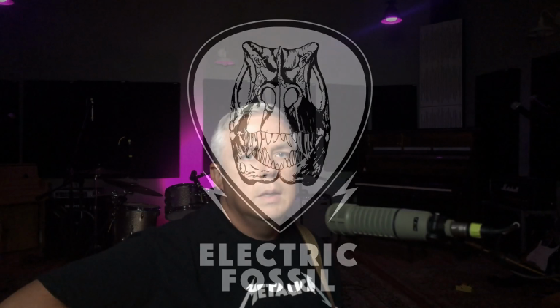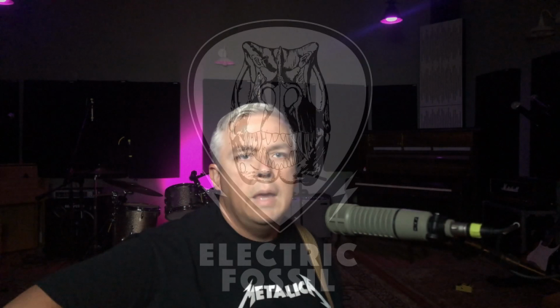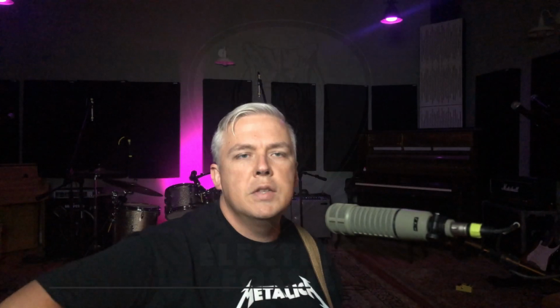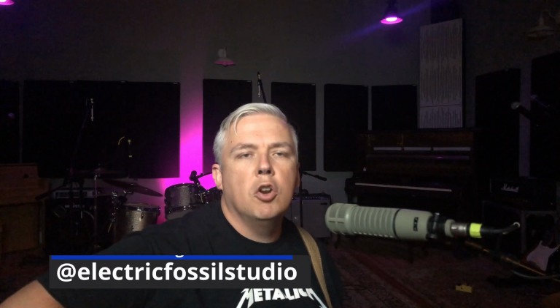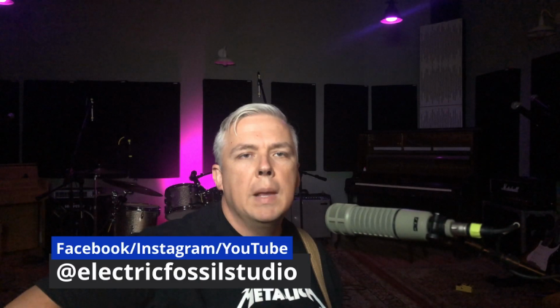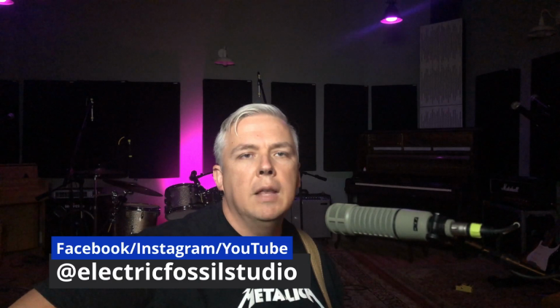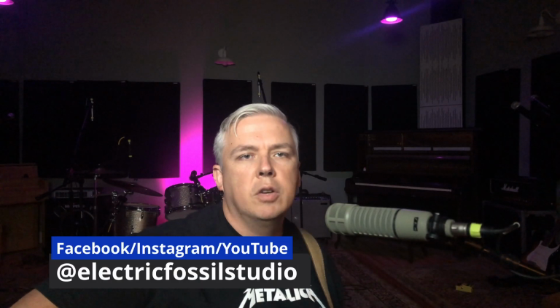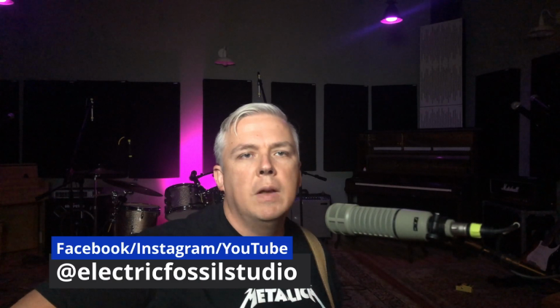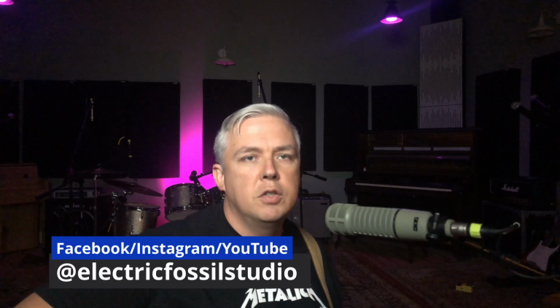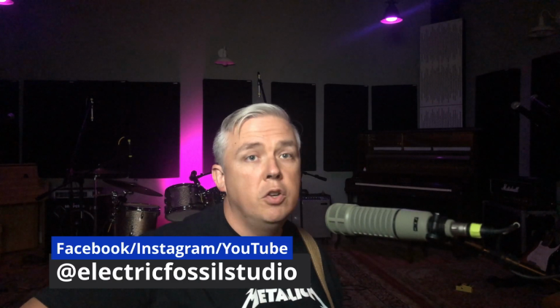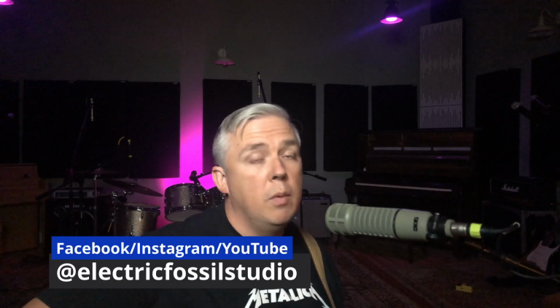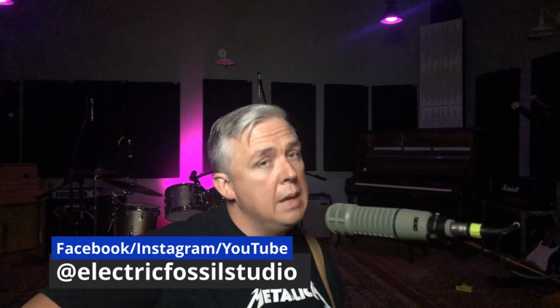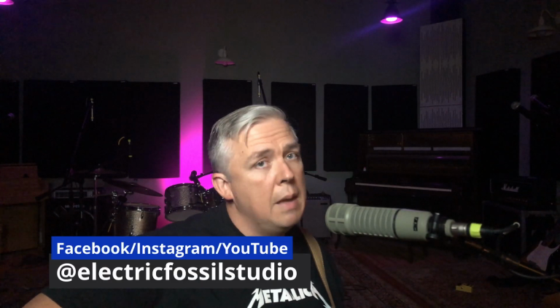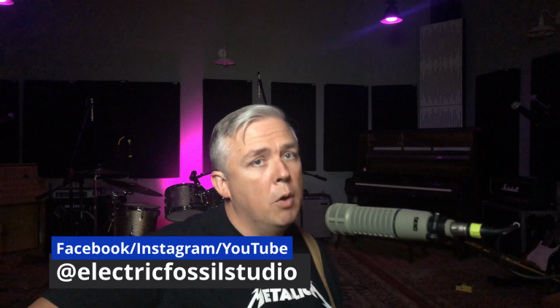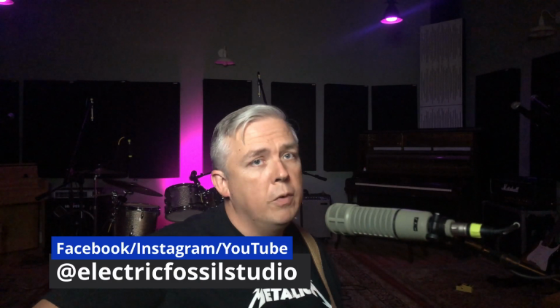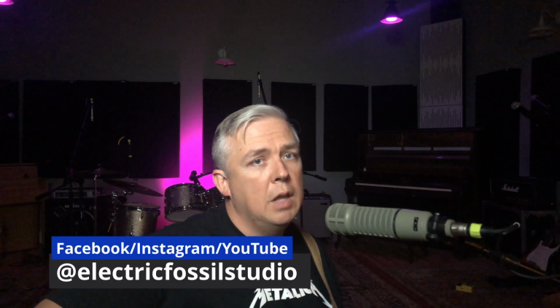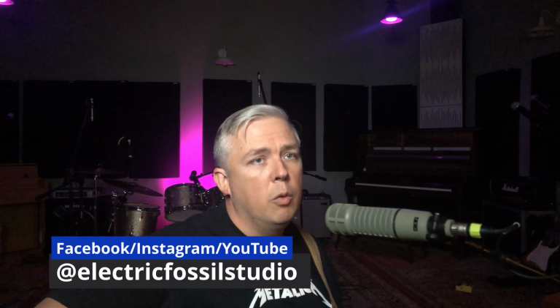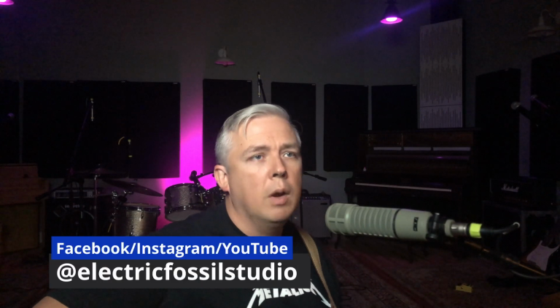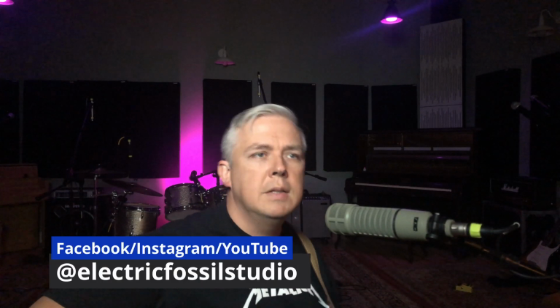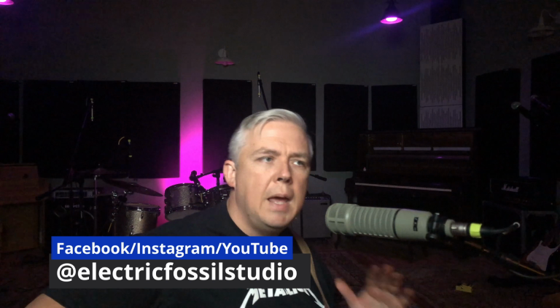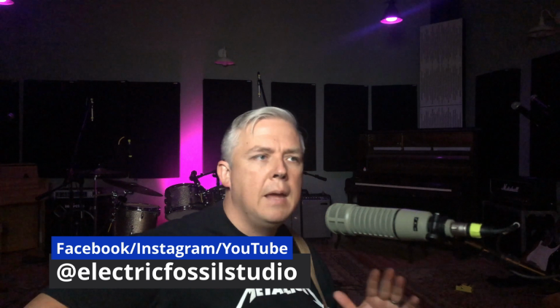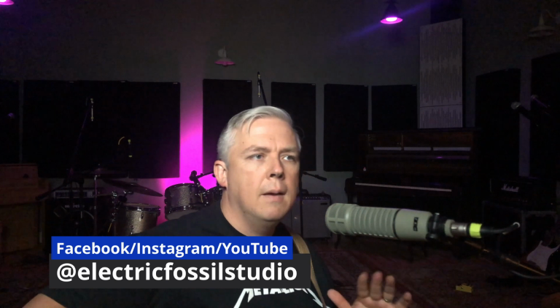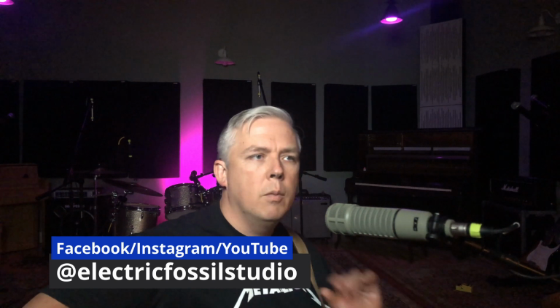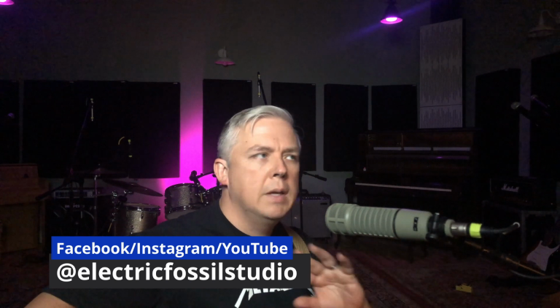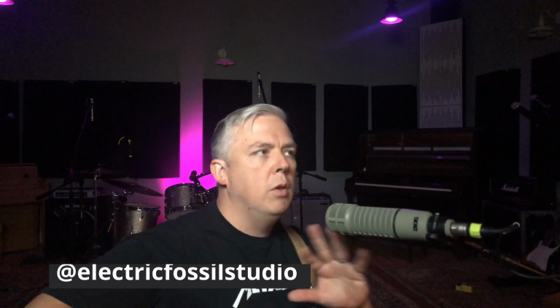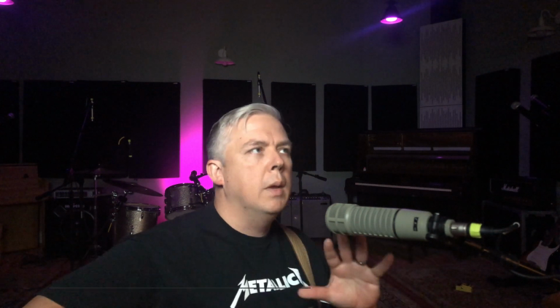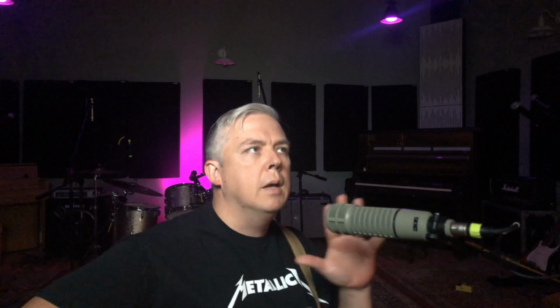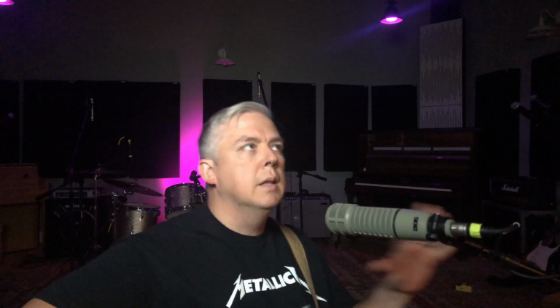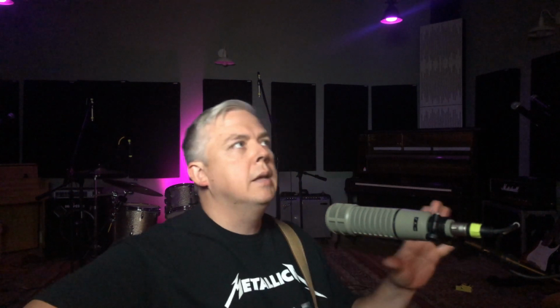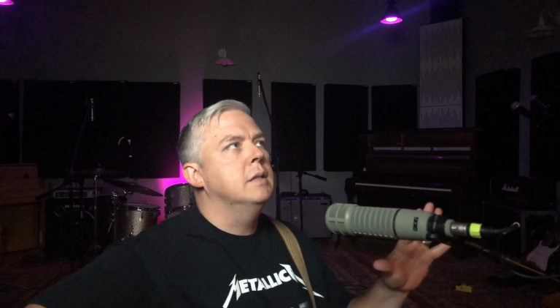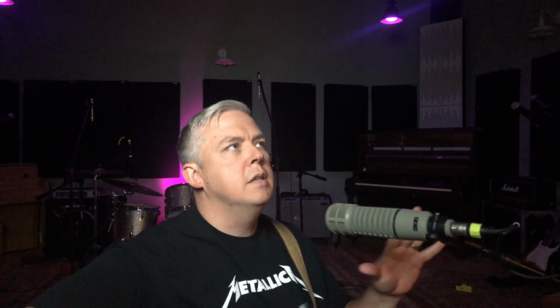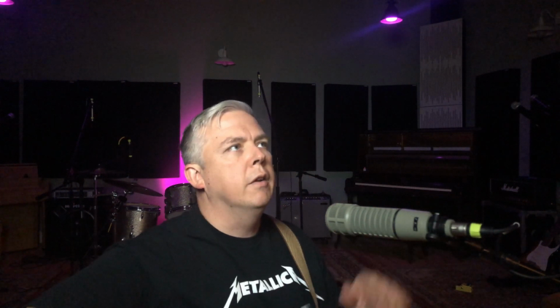Hey, this is Kirby at Electric Fossil Studio in Milford, Delaware. And today I want to give you an unlikely scenario.